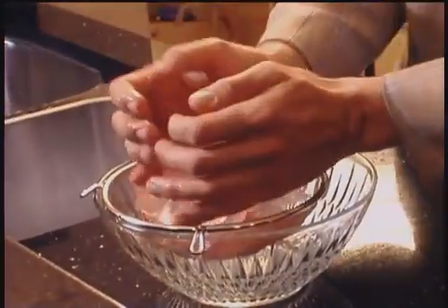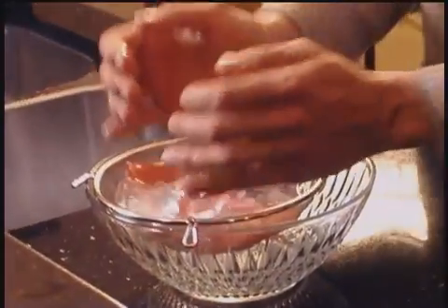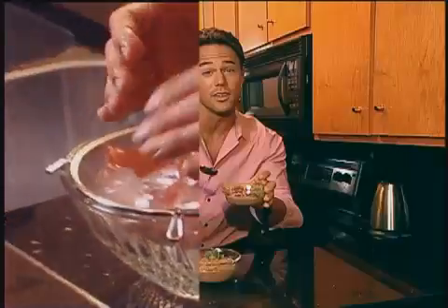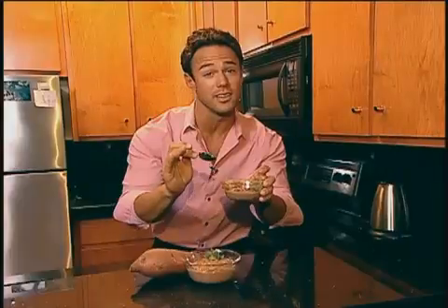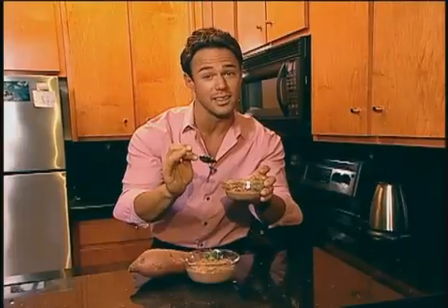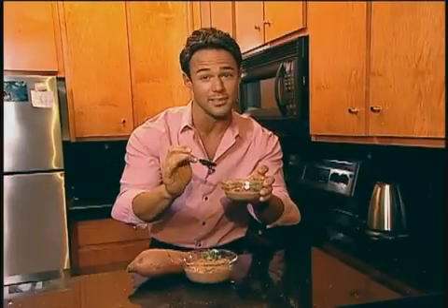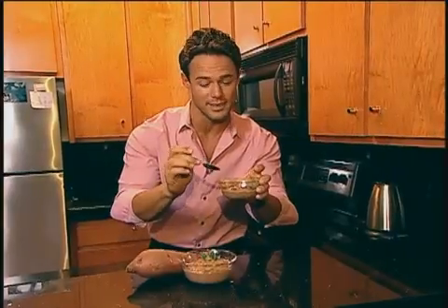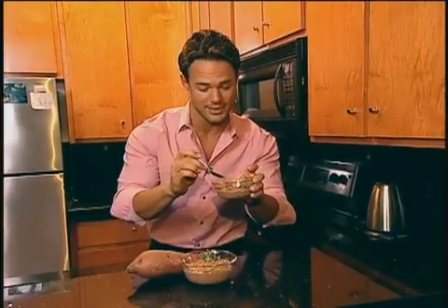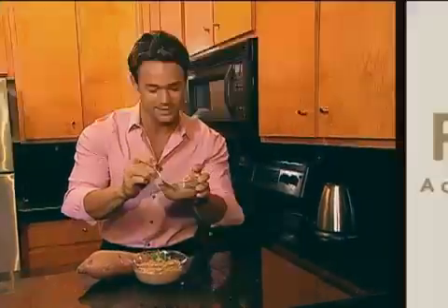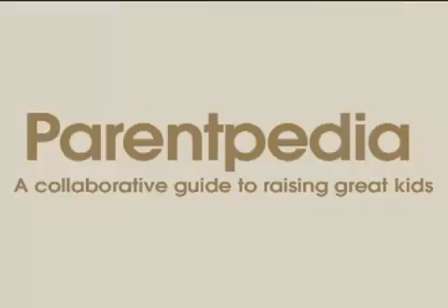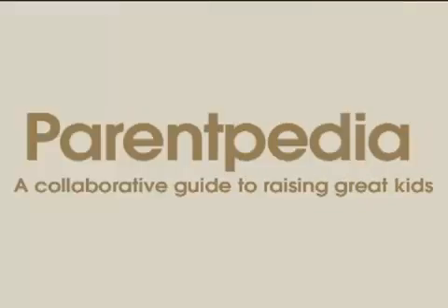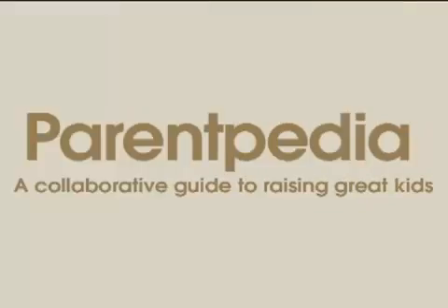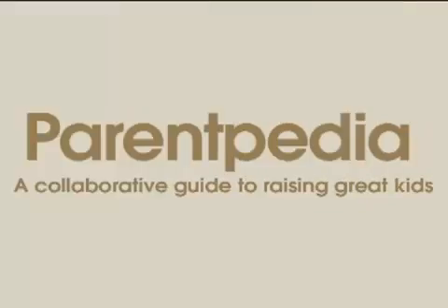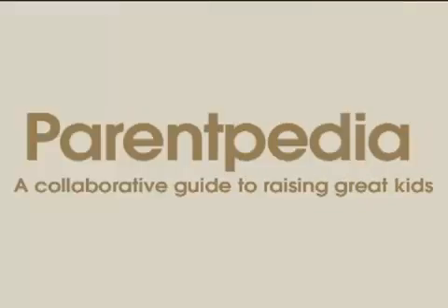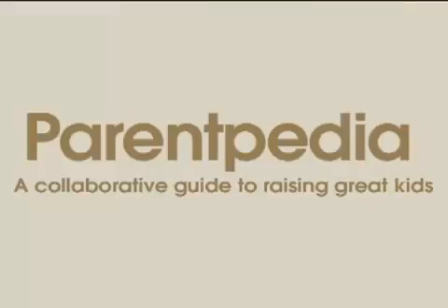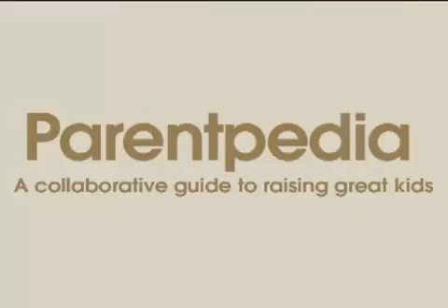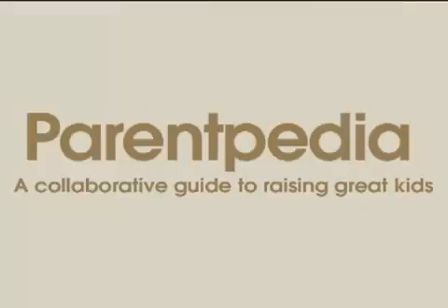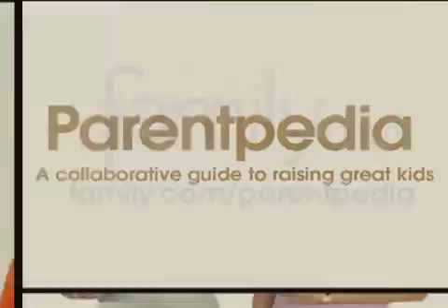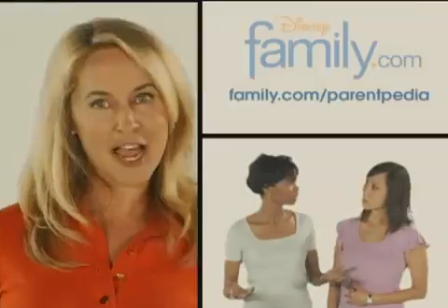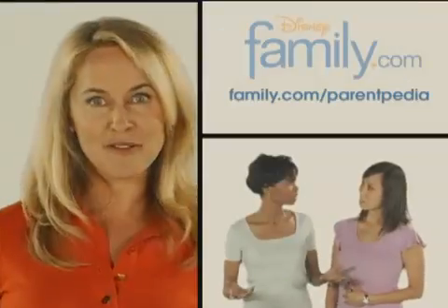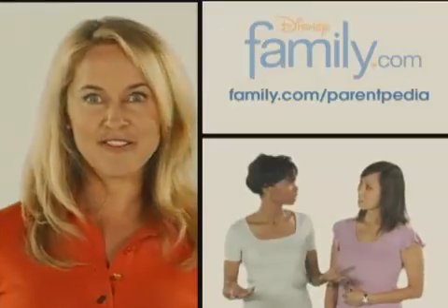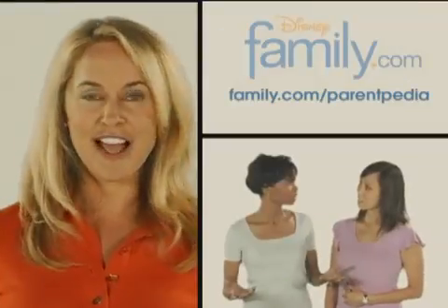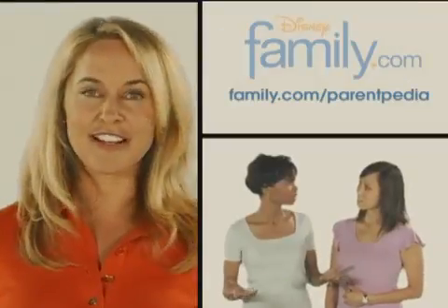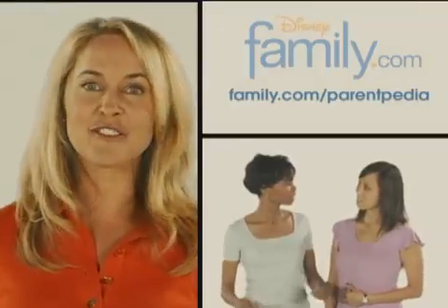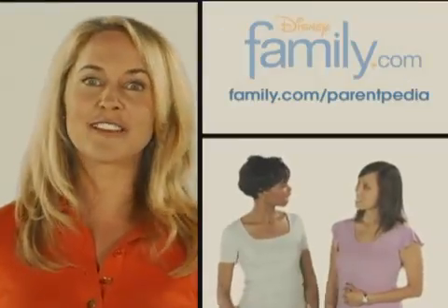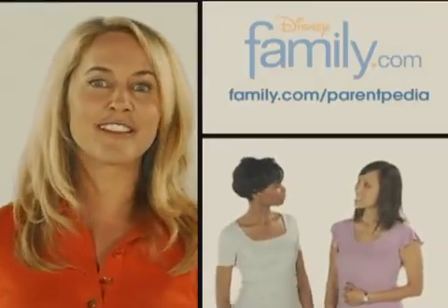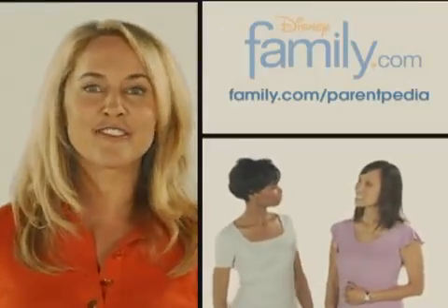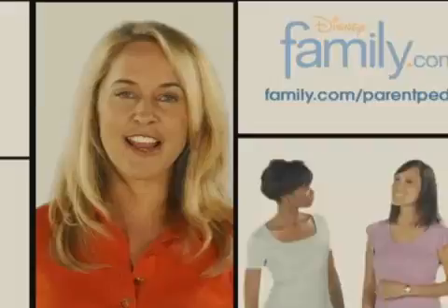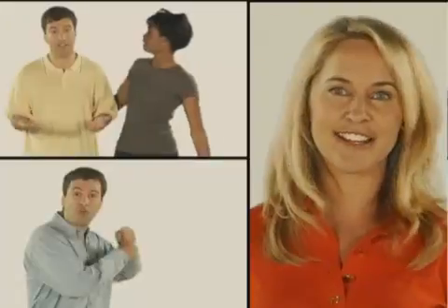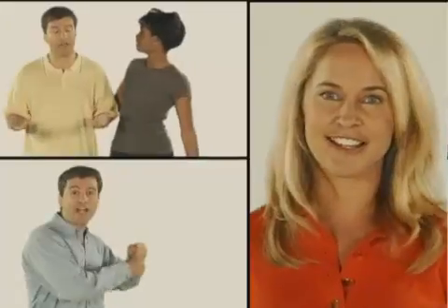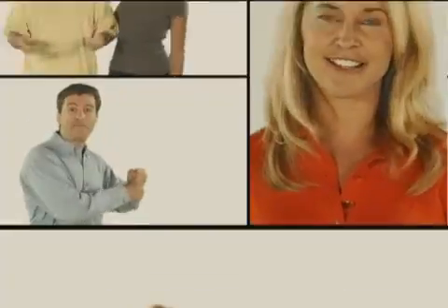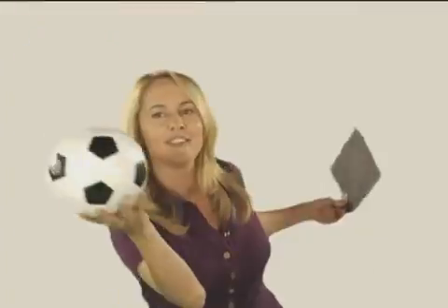You're going to love it. Parentpedia, a collaborative guide to raising great kids.